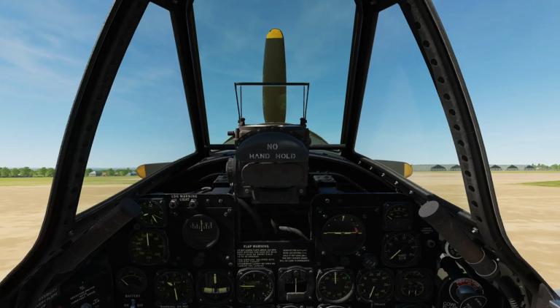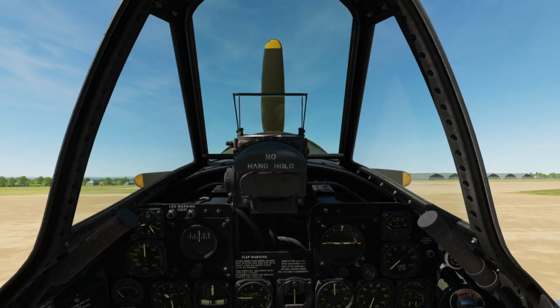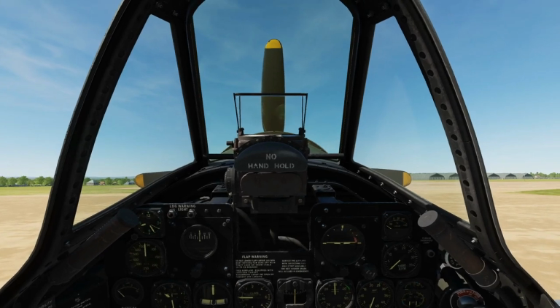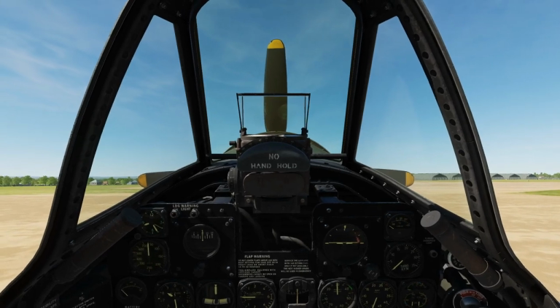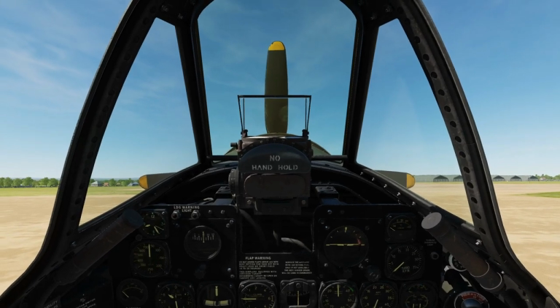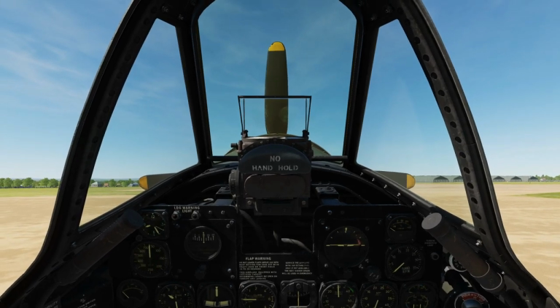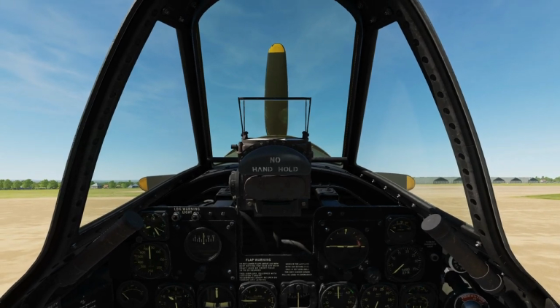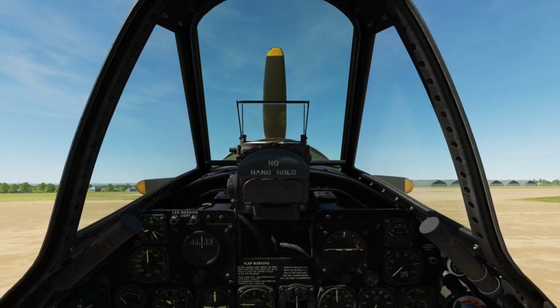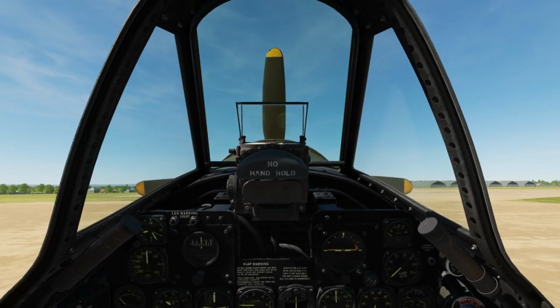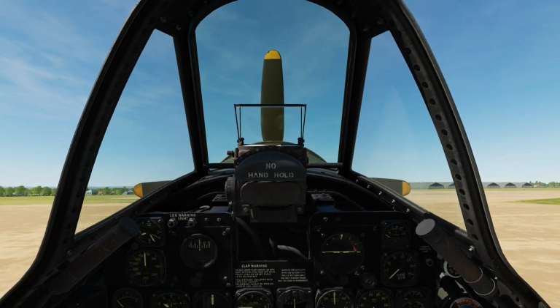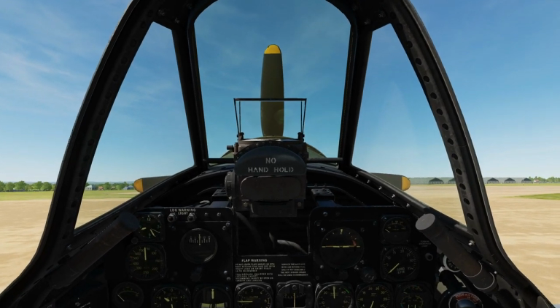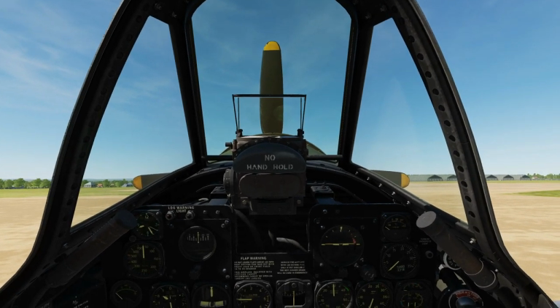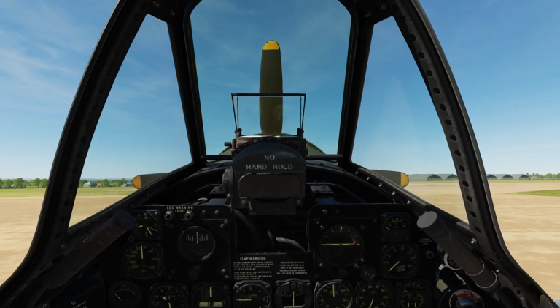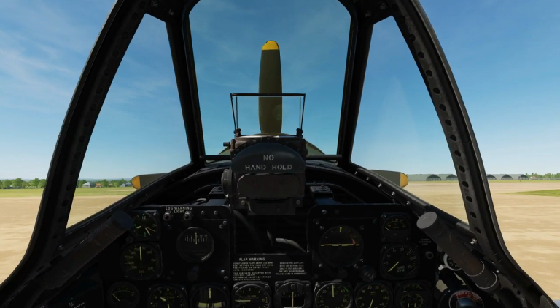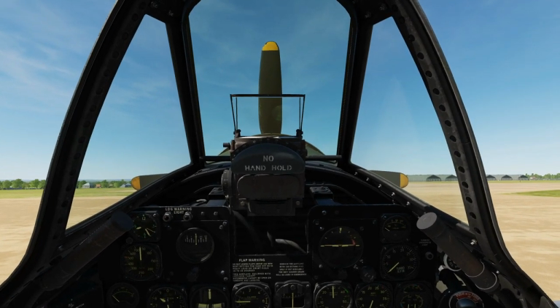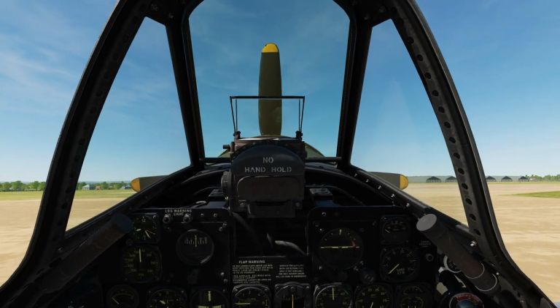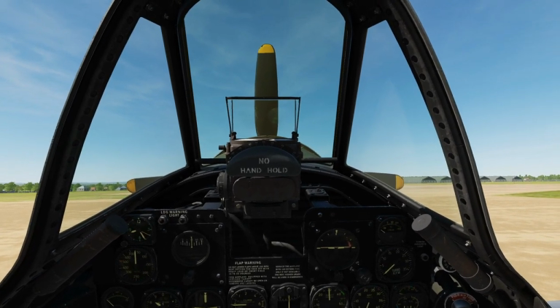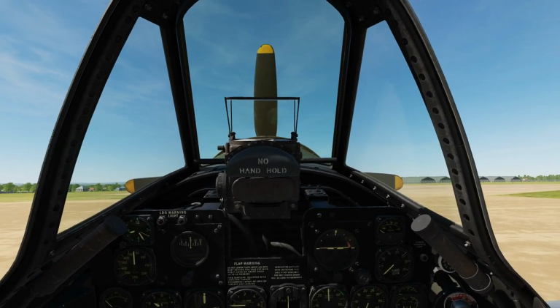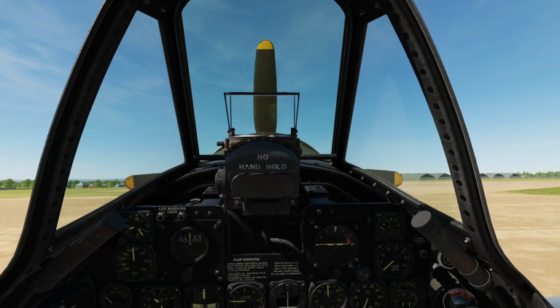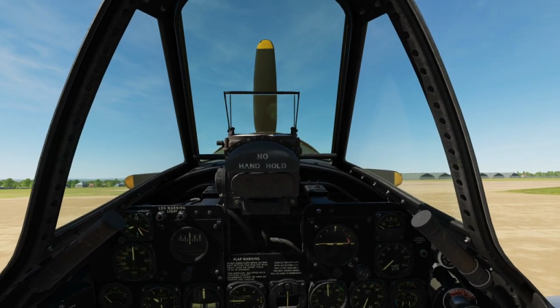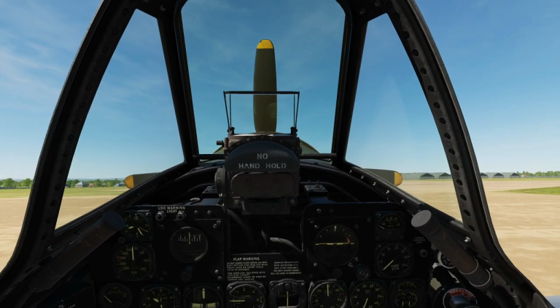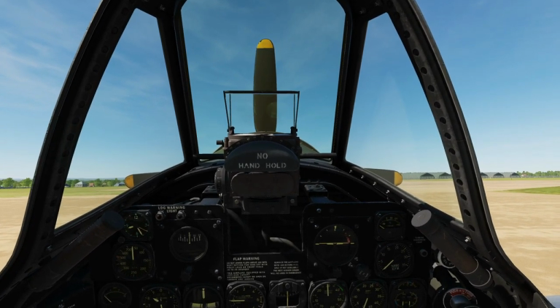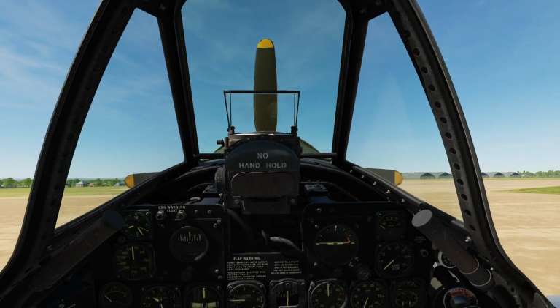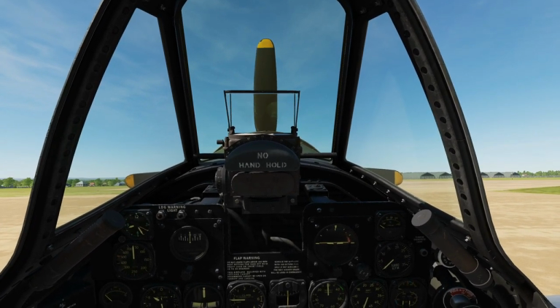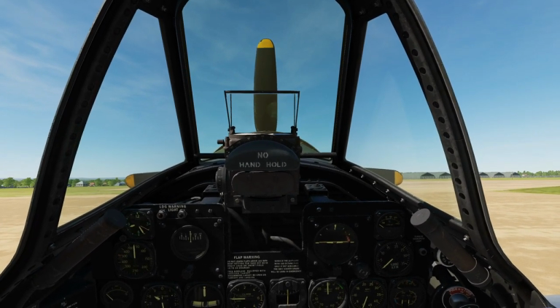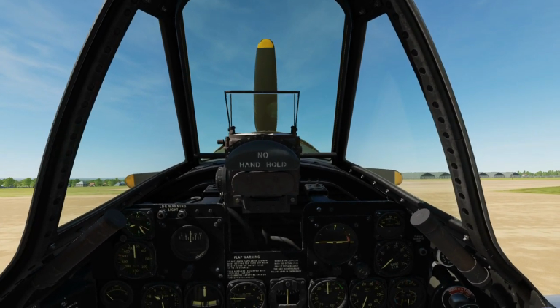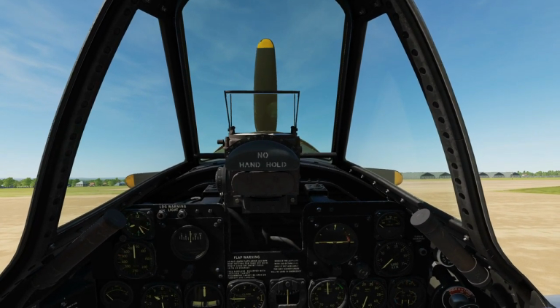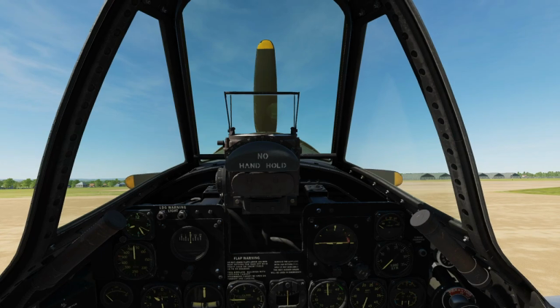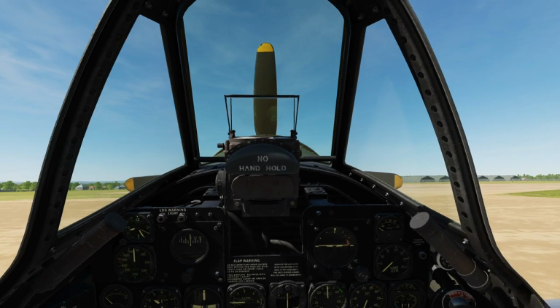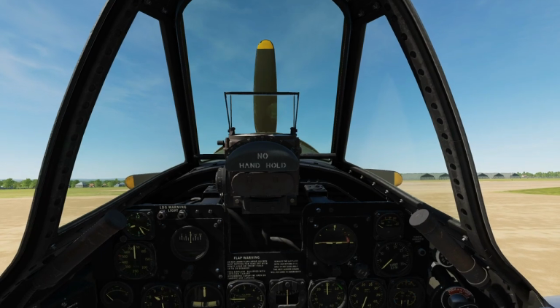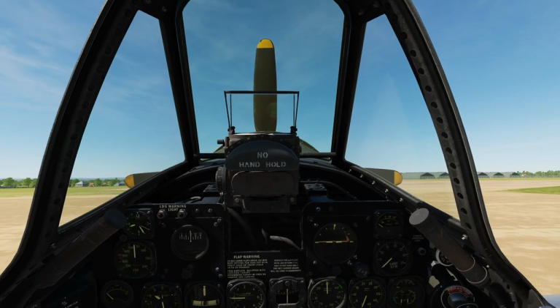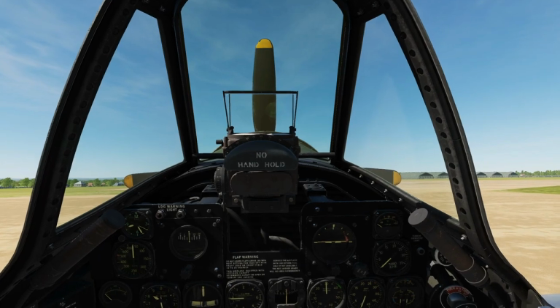Hello everyone, I hope you're all doing very well. Today we're in the P-47D and we're looking at the cold start.